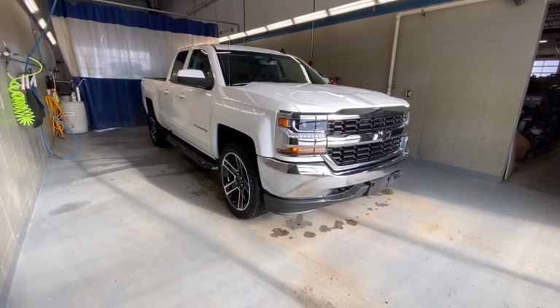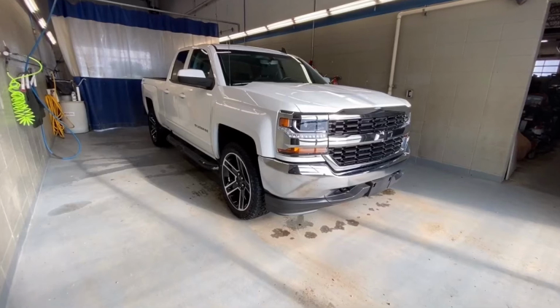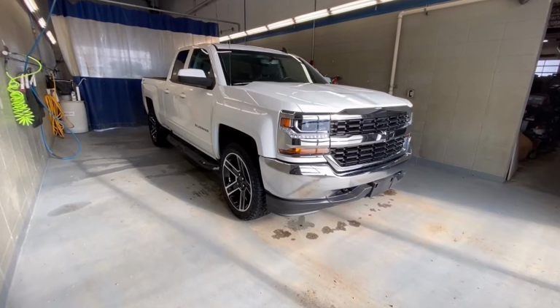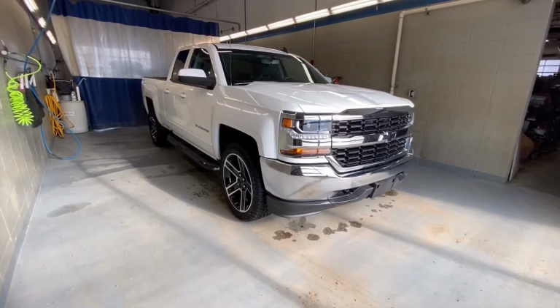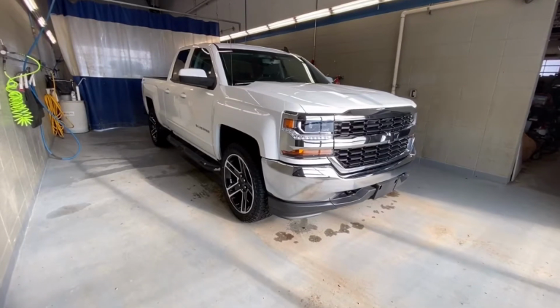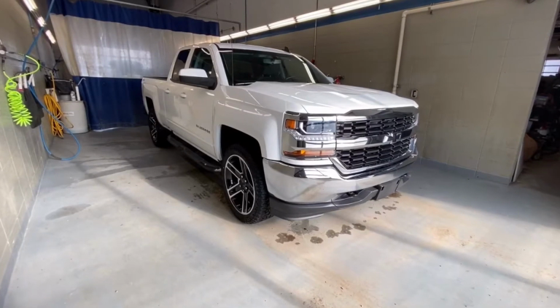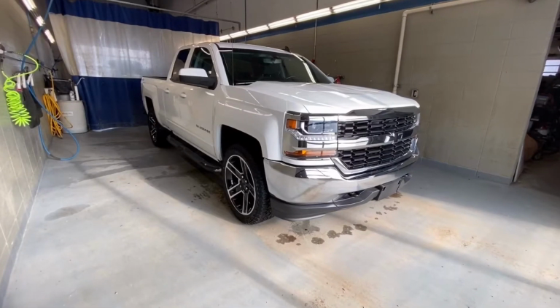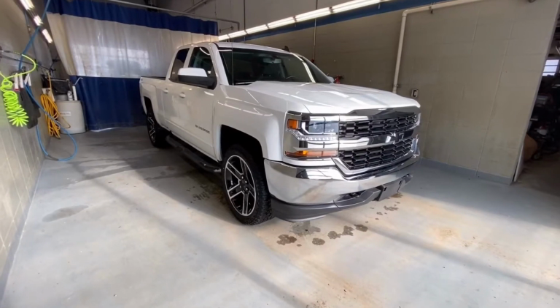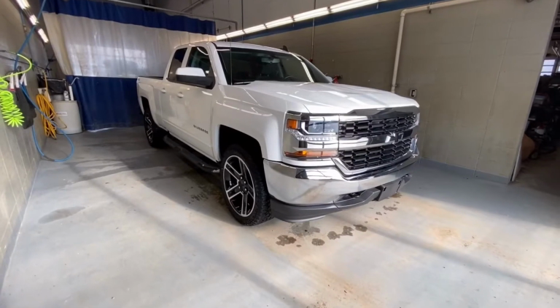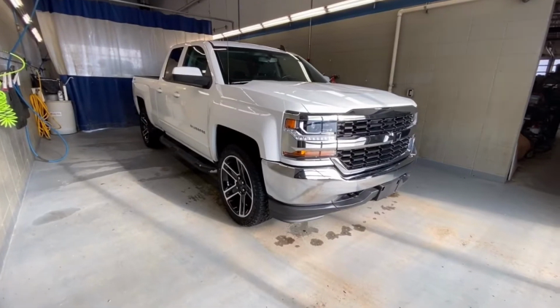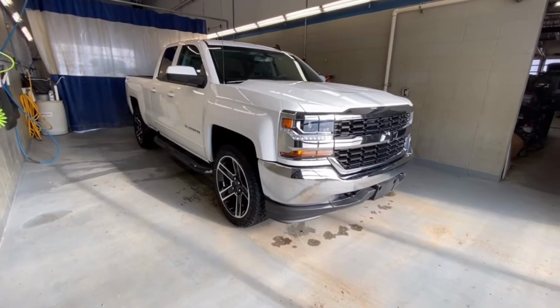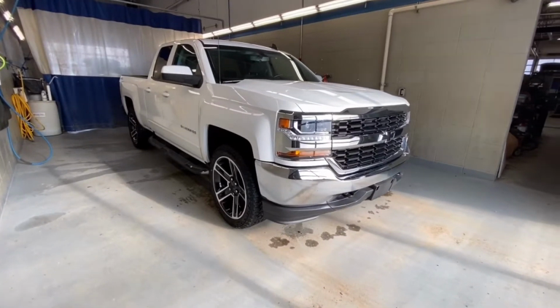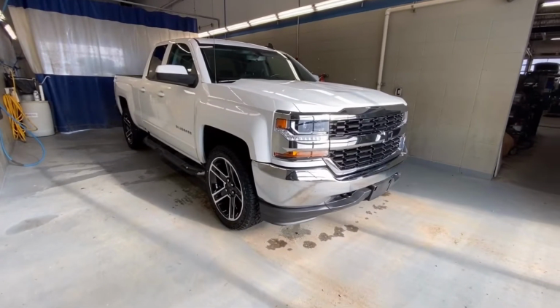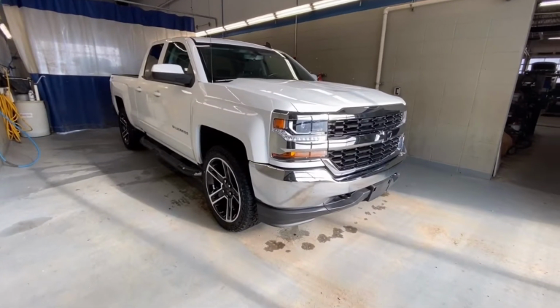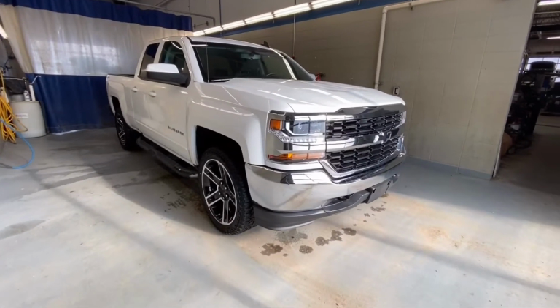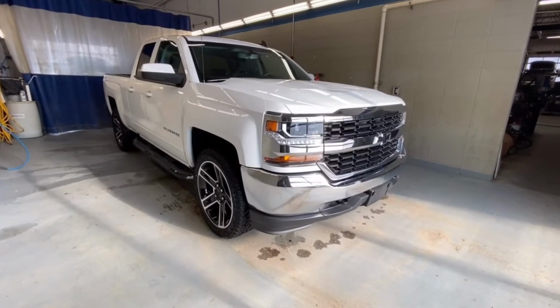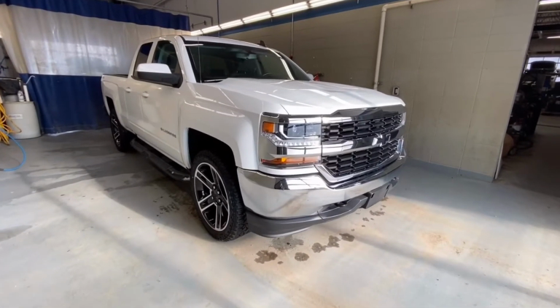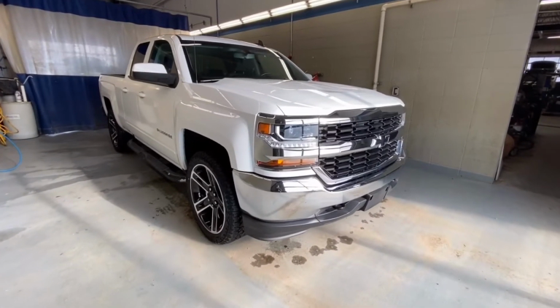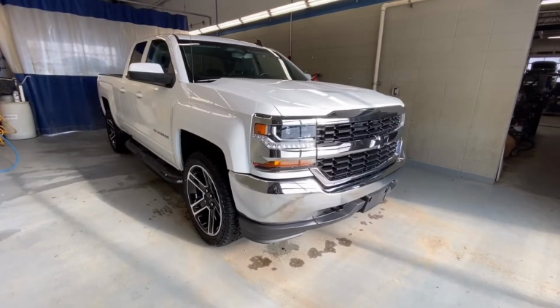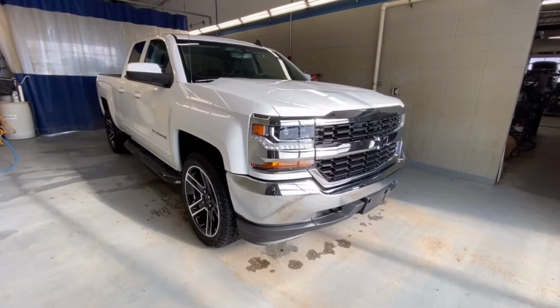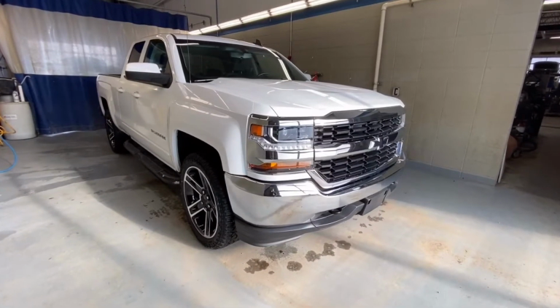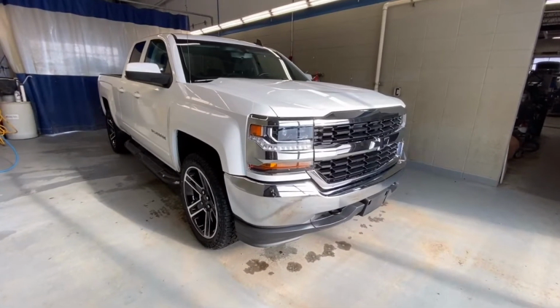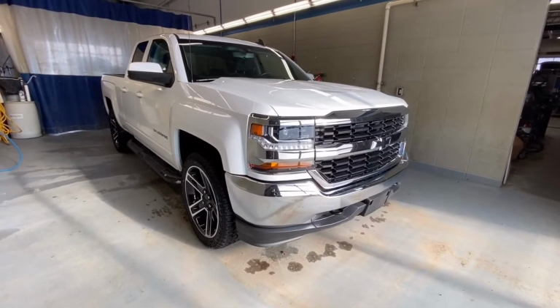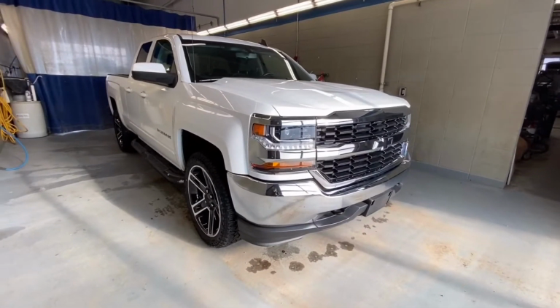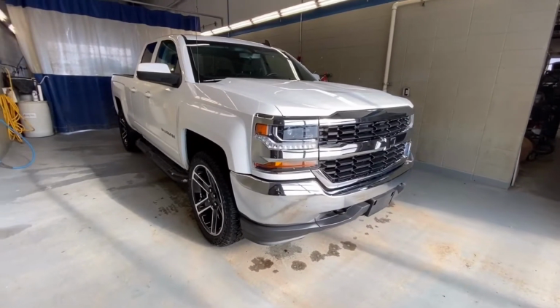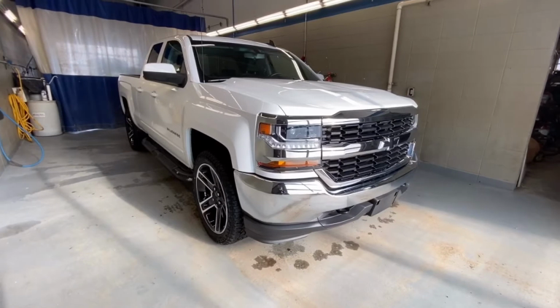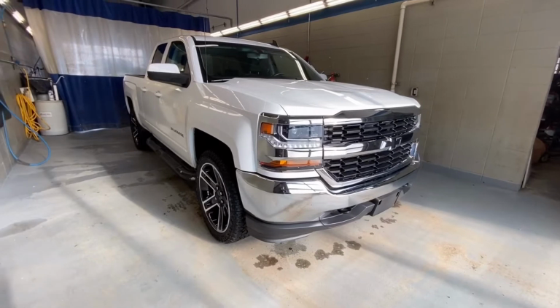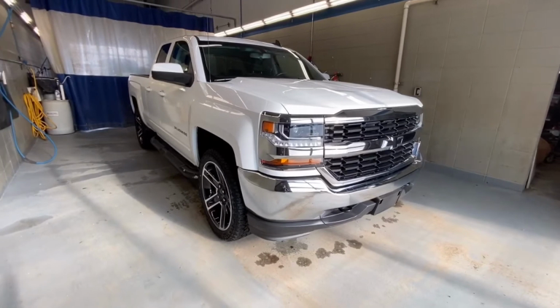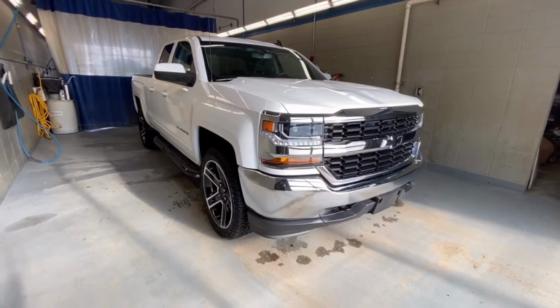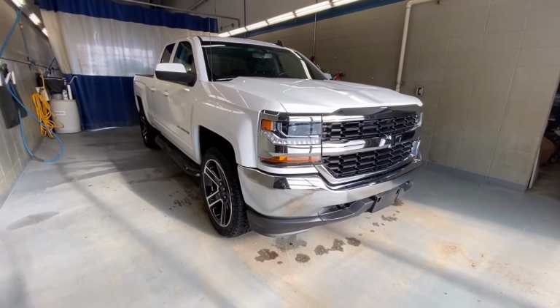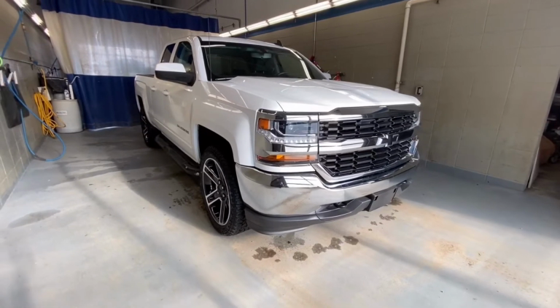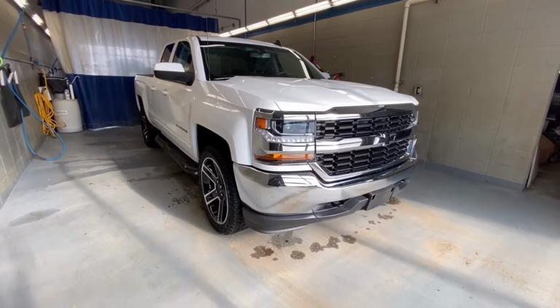Welcome to South Forge Chevrolet. We are located at 10109, 89th Avenue, Fort Saskatchewan, Alberta, just outside of Edmonton, Alberta.